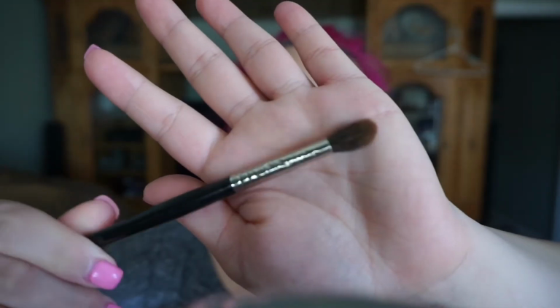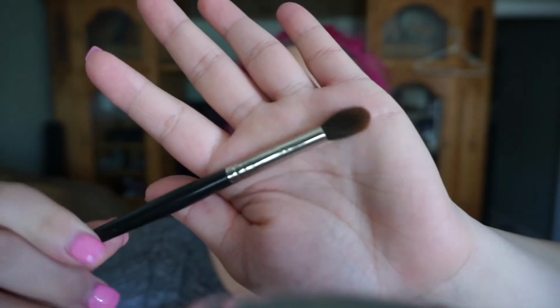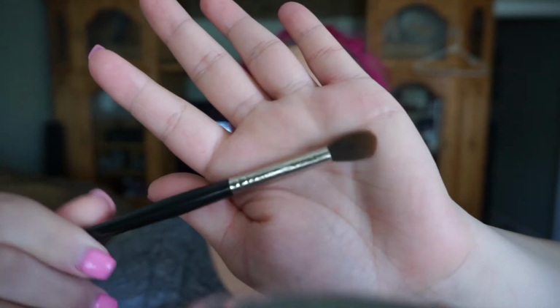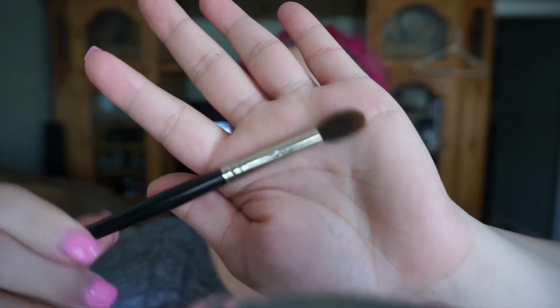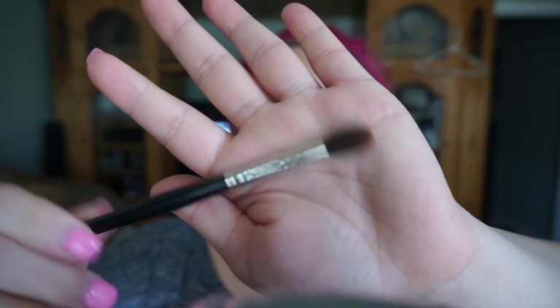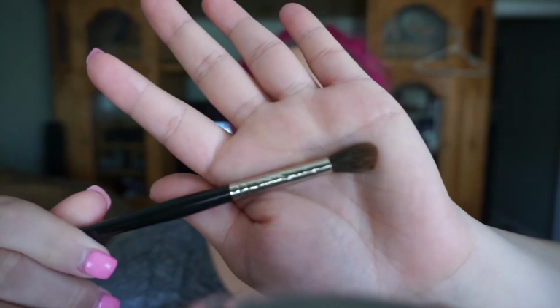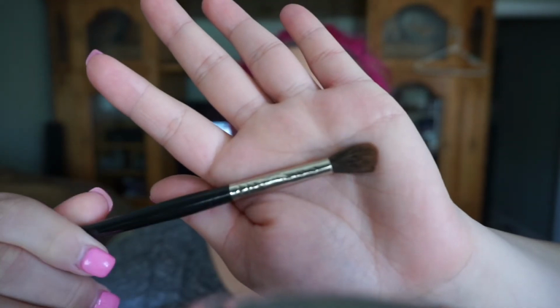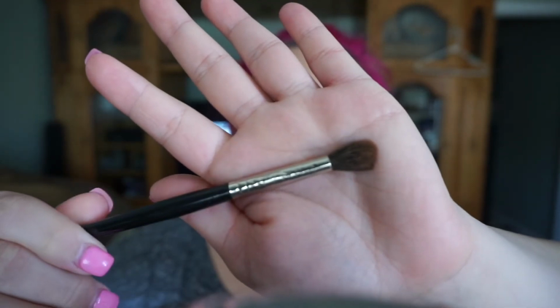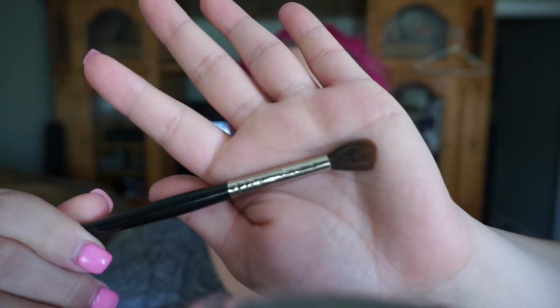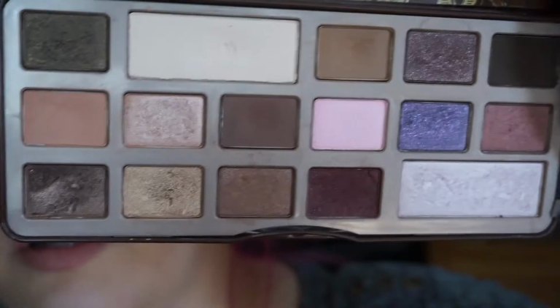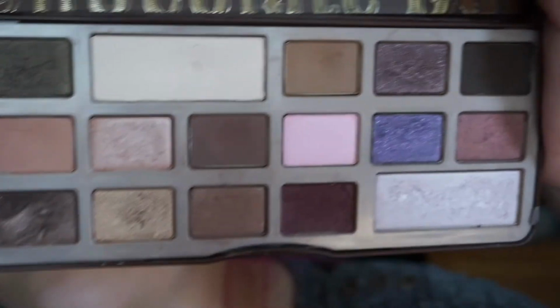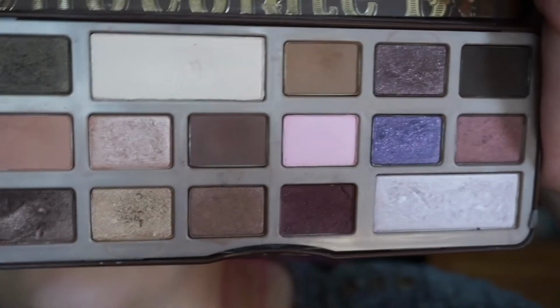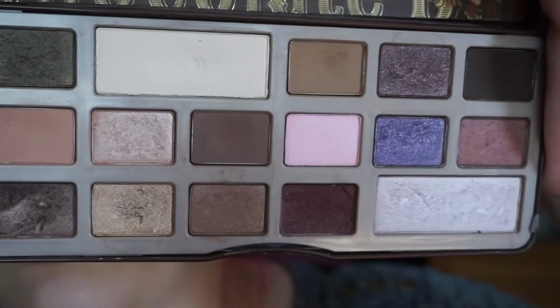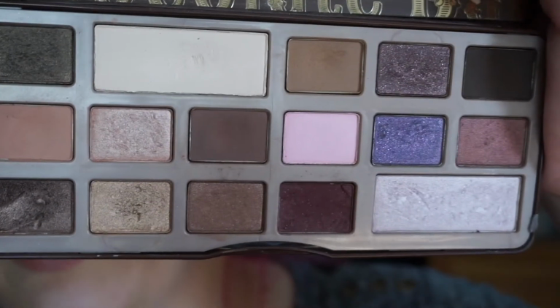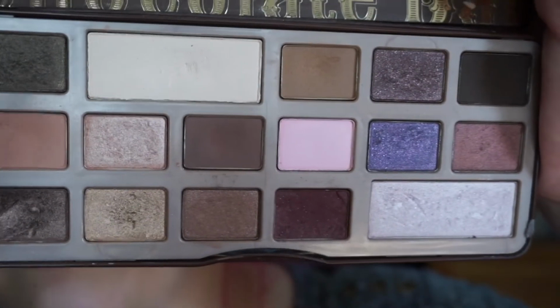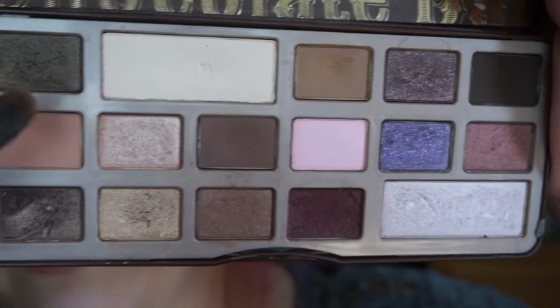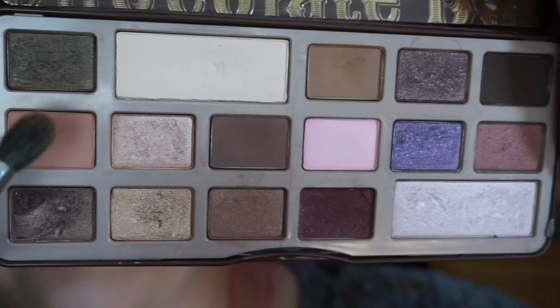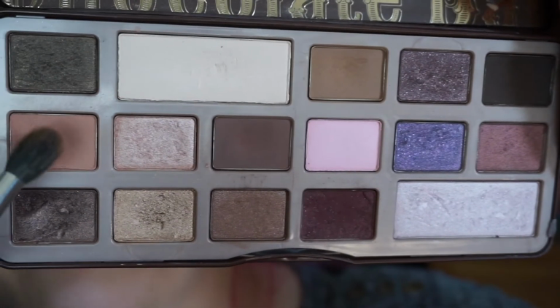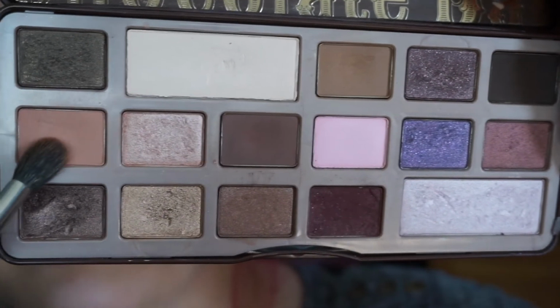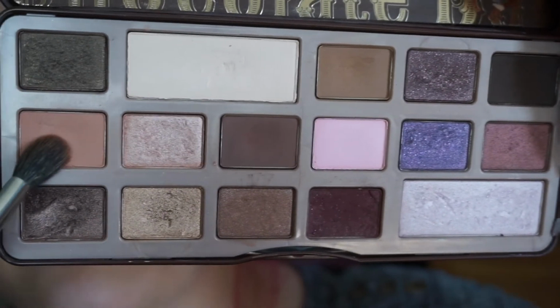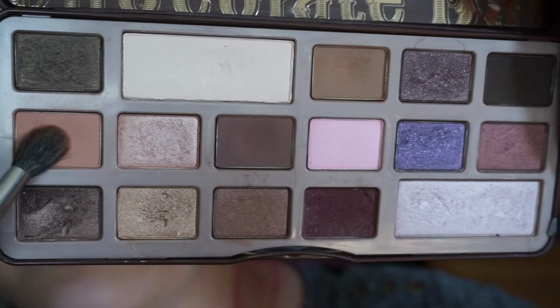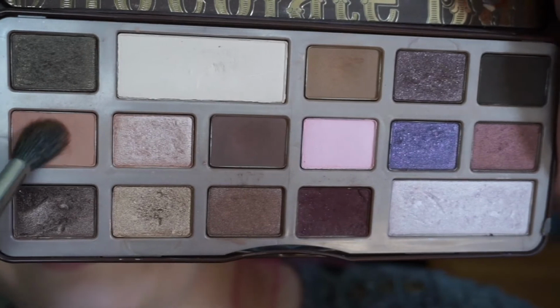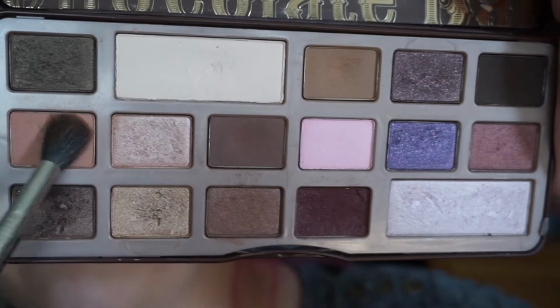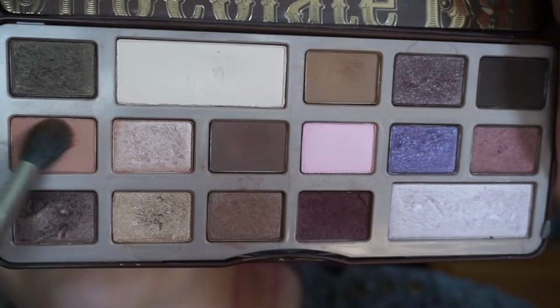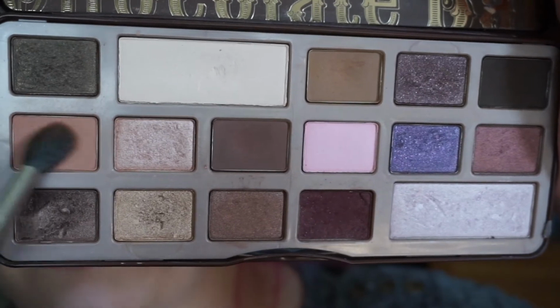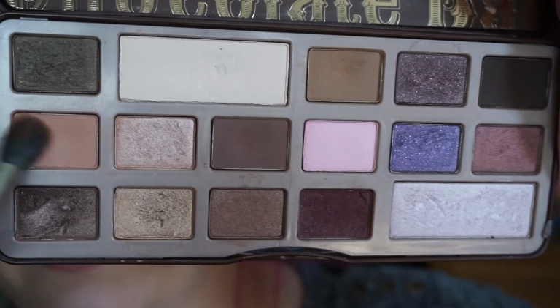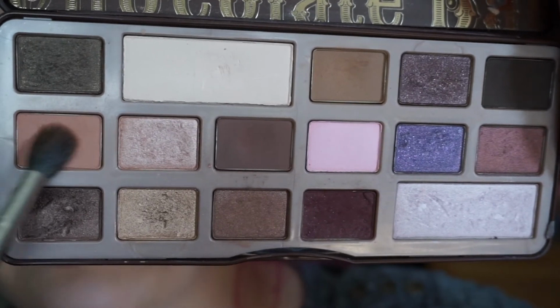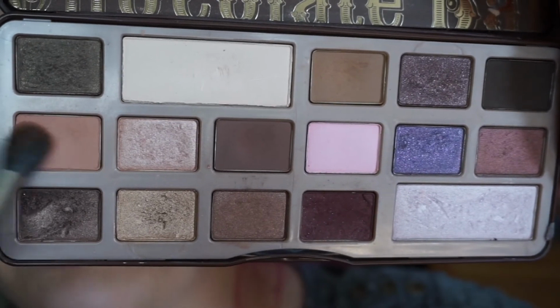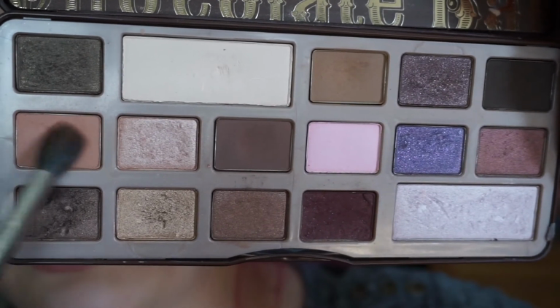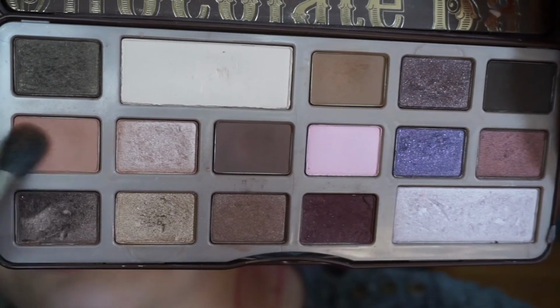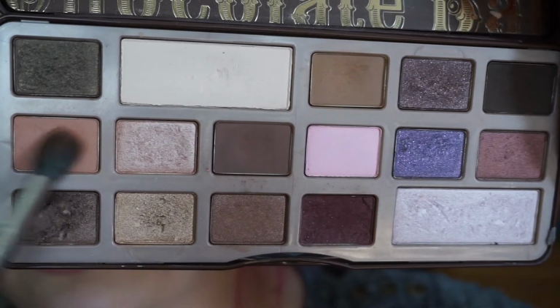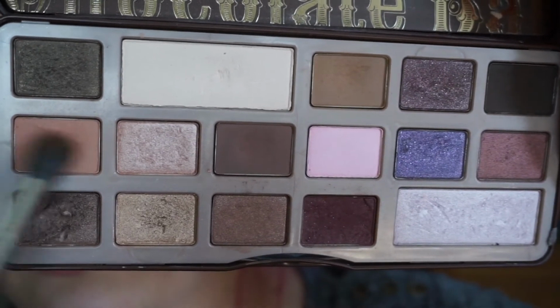So with a fluffy brush like this, we're gonna go ahead and grab the Salted Caramel shade and apply it as our transition color.